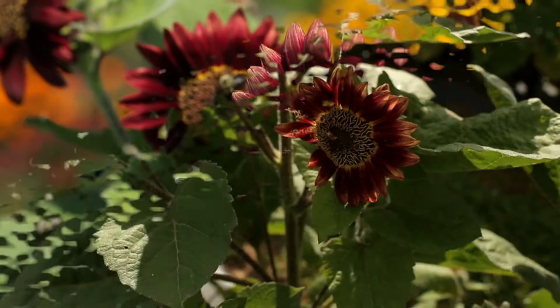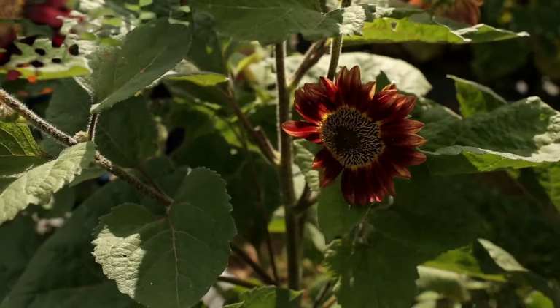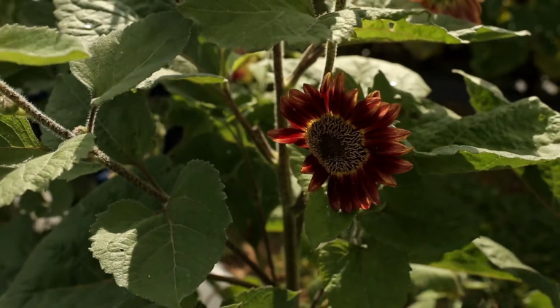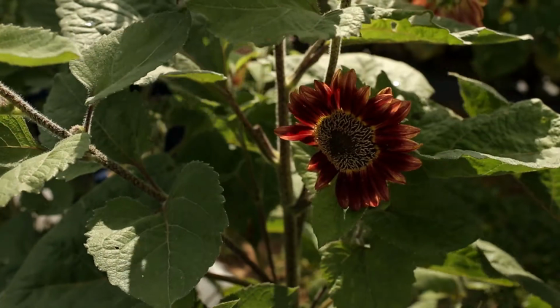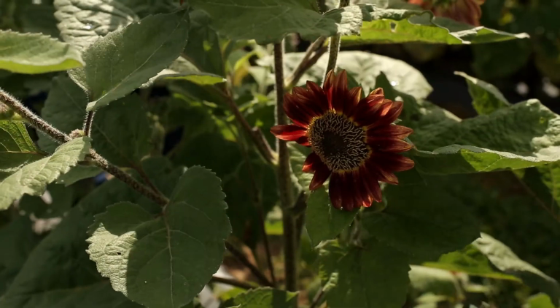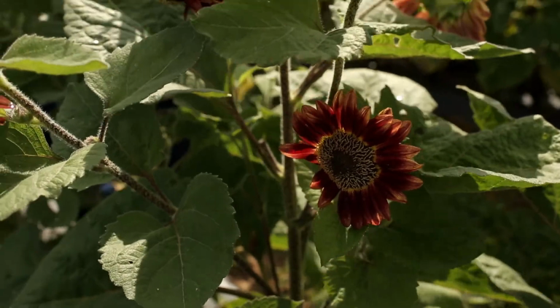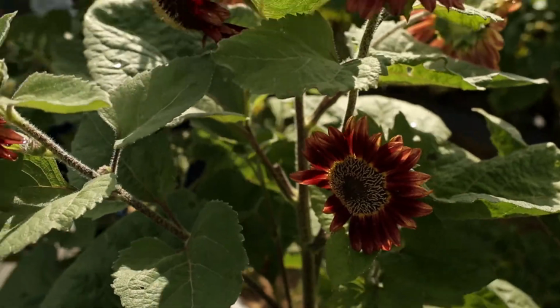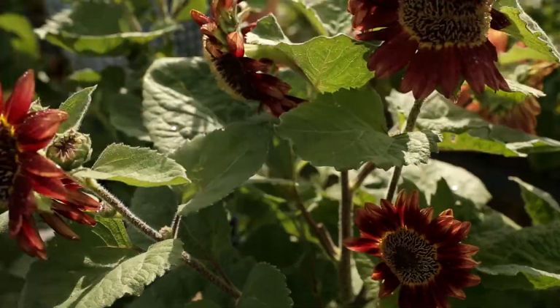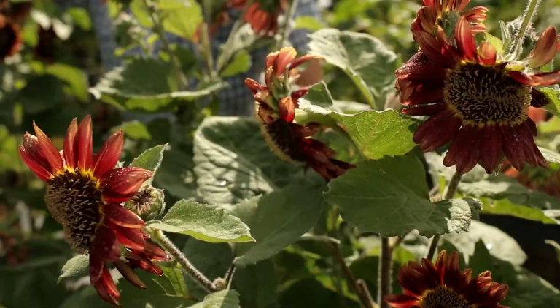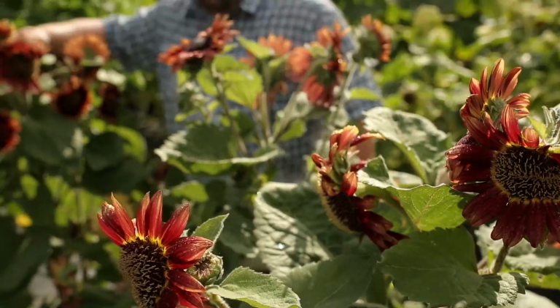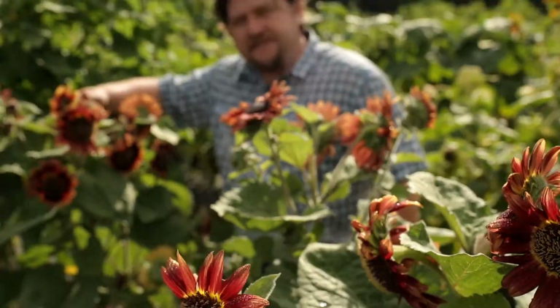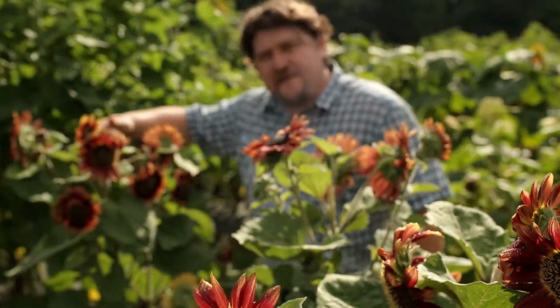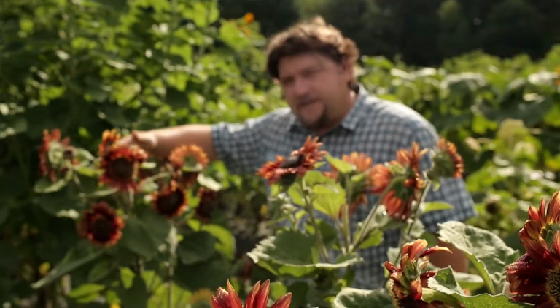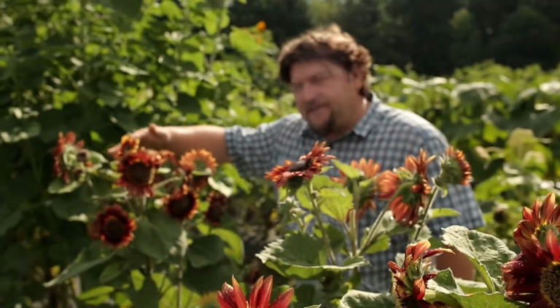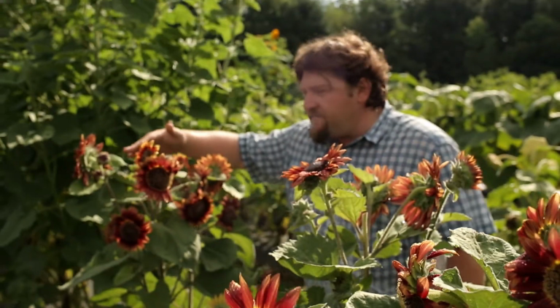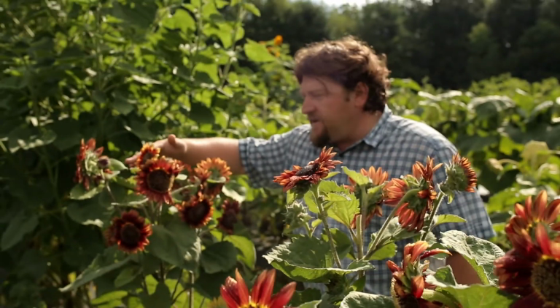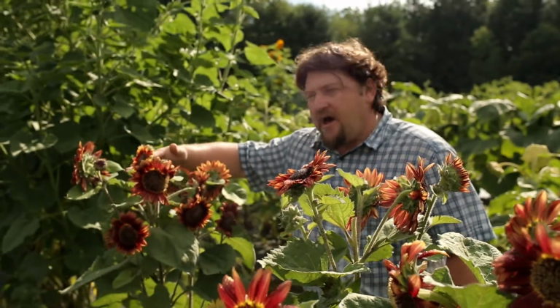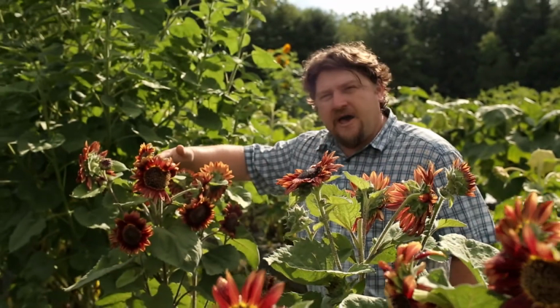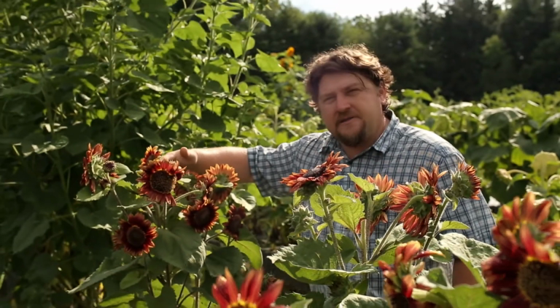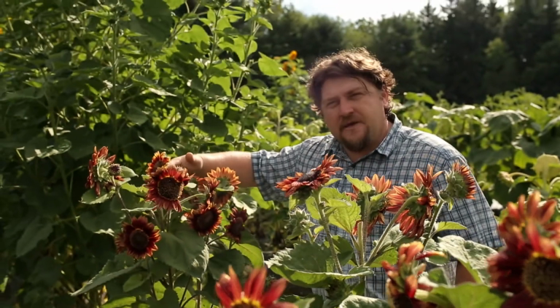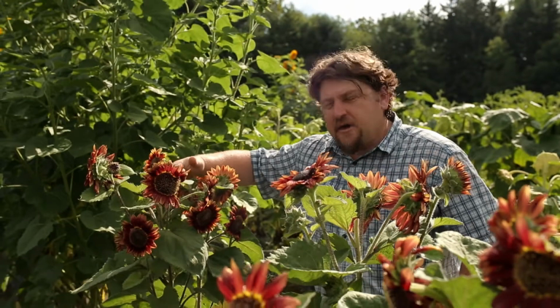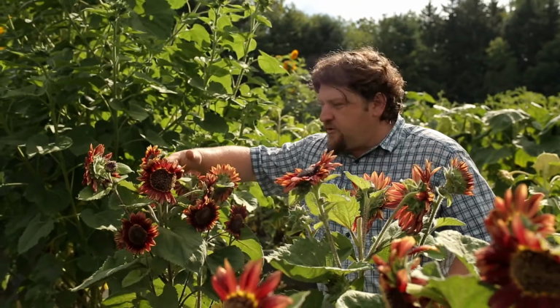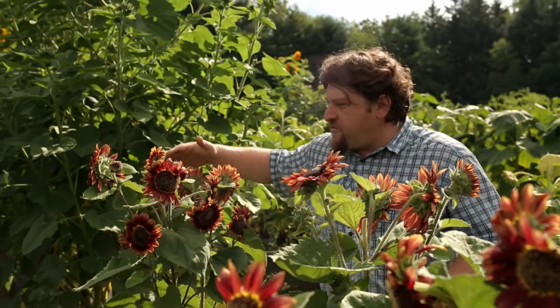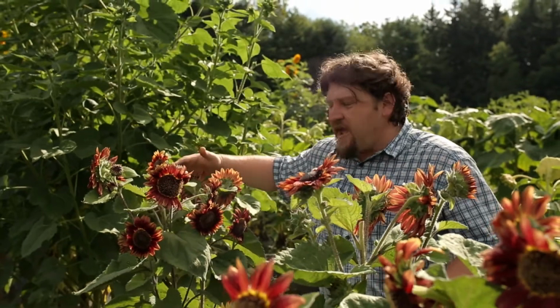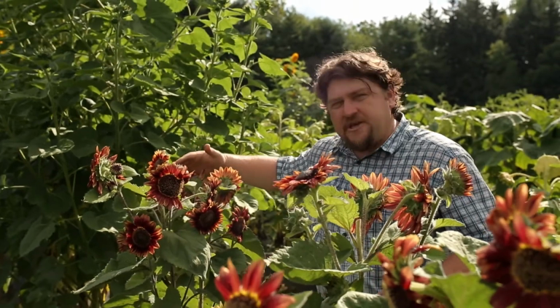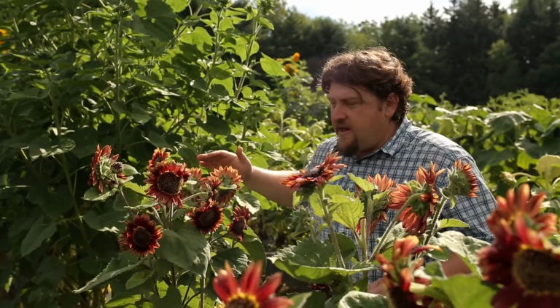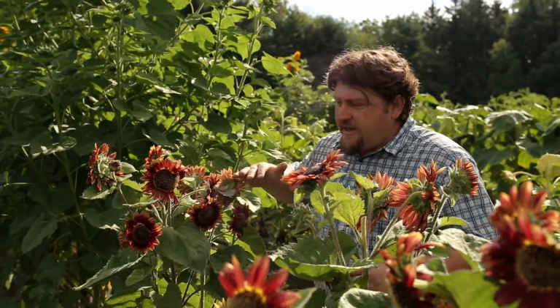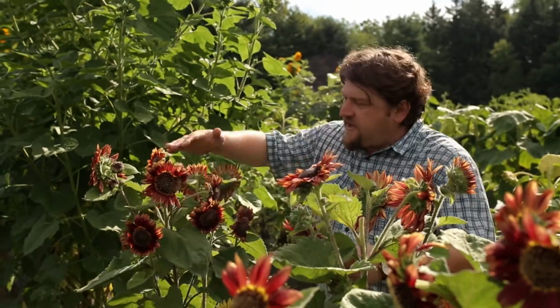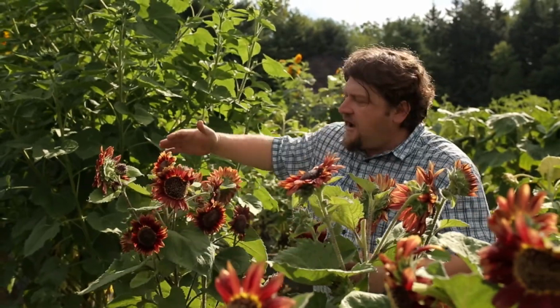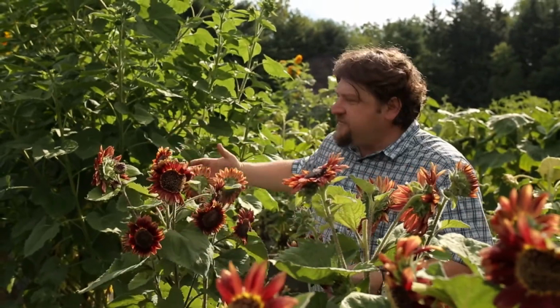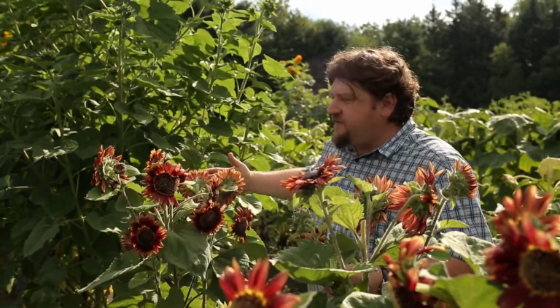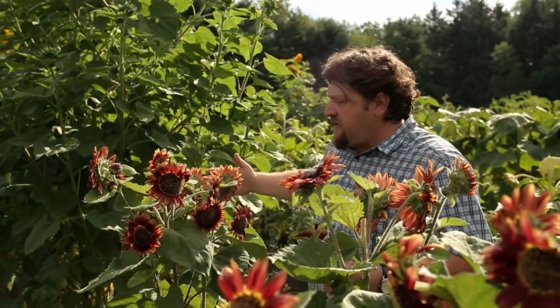What makes these plants really nice is their medium height, good branching, and they're covered with flowers.